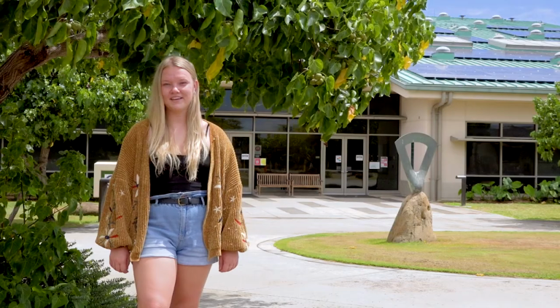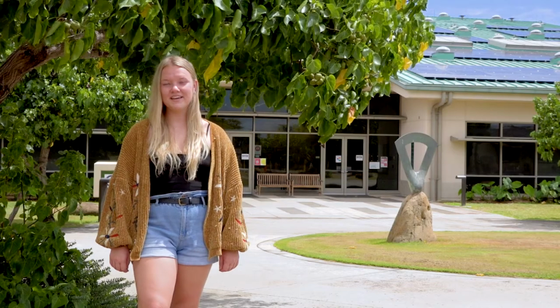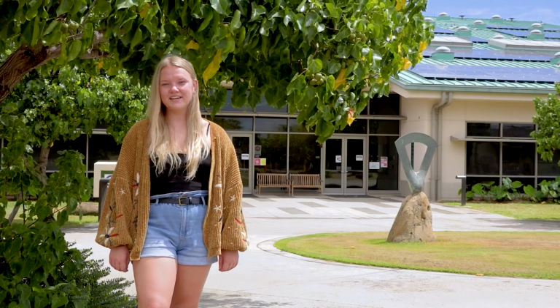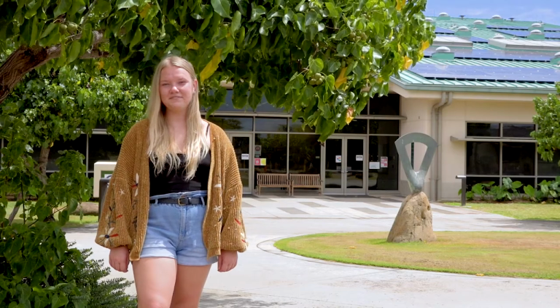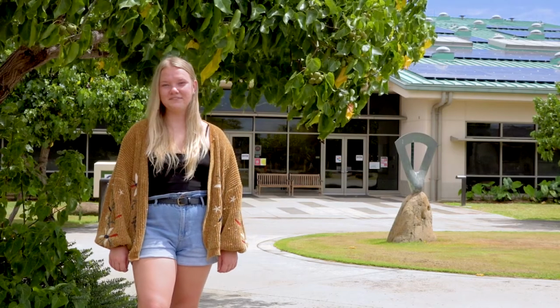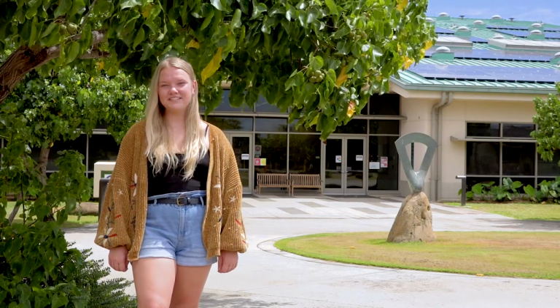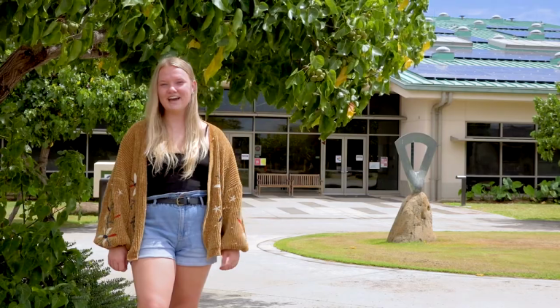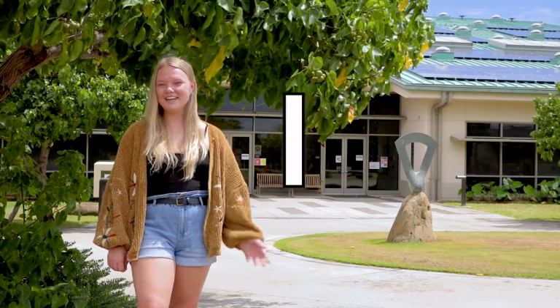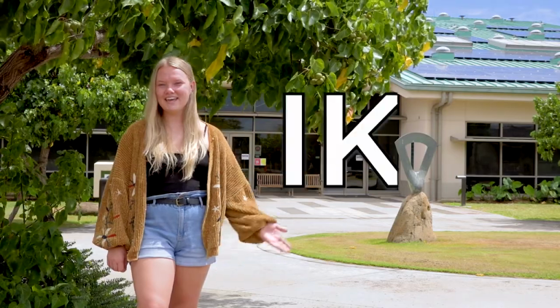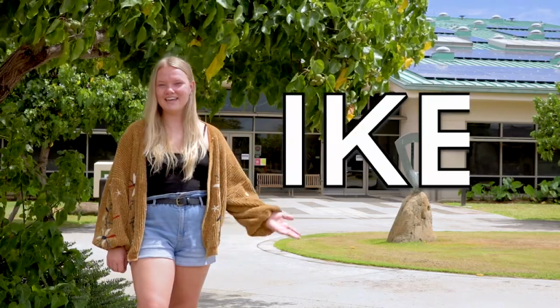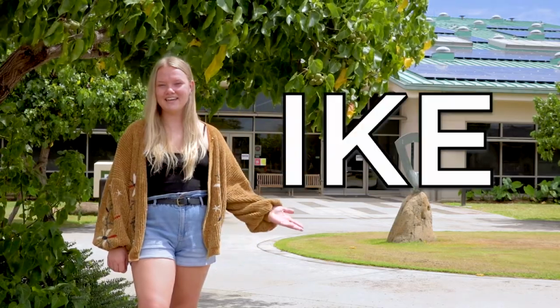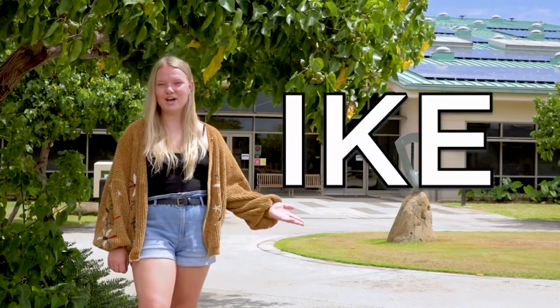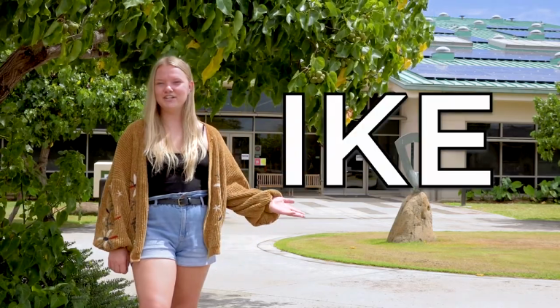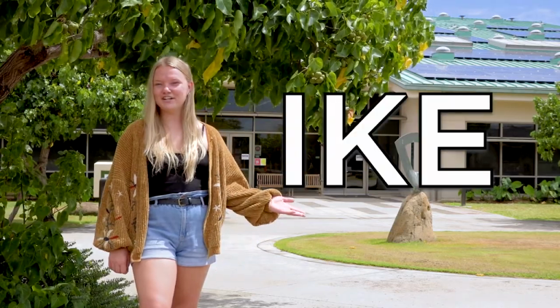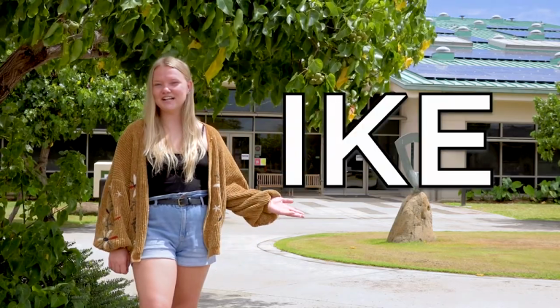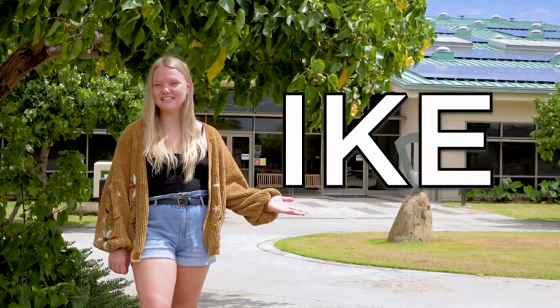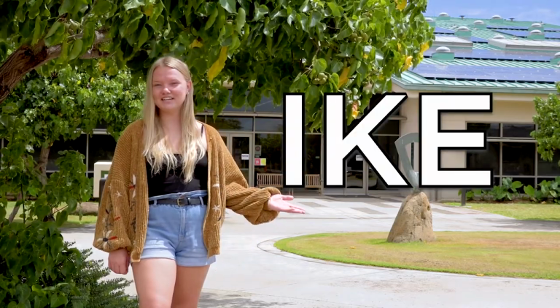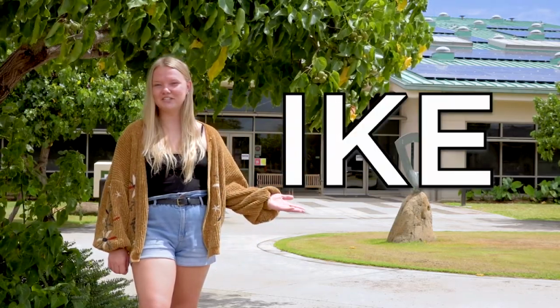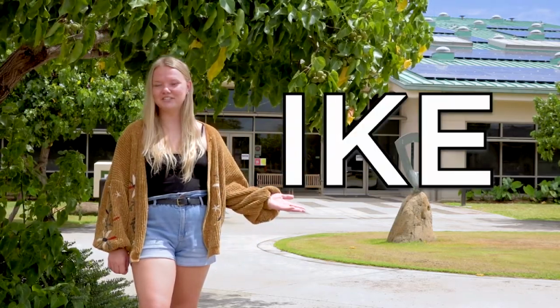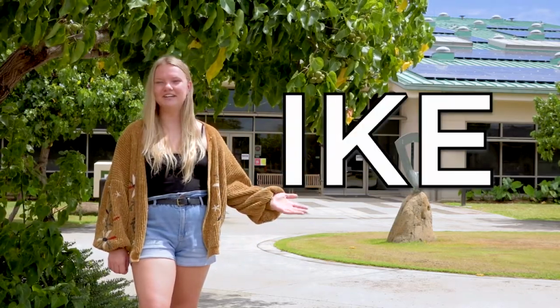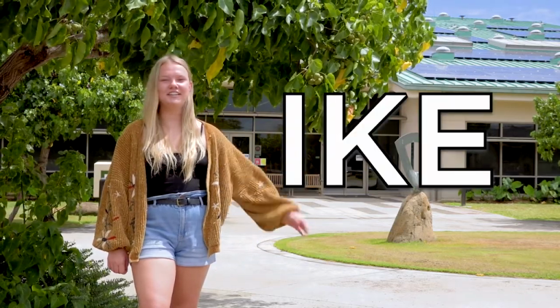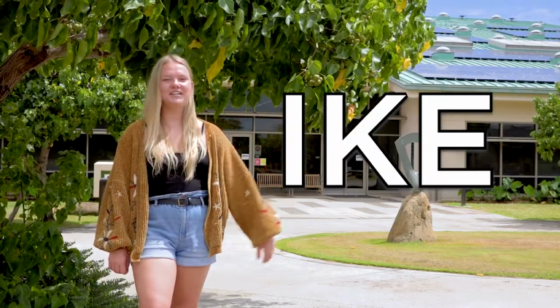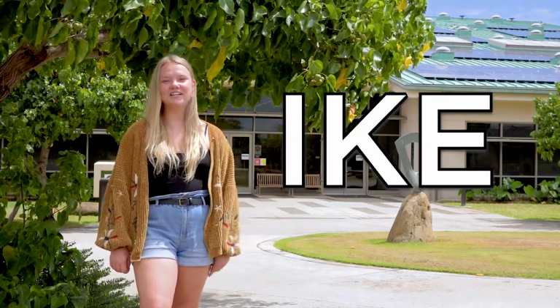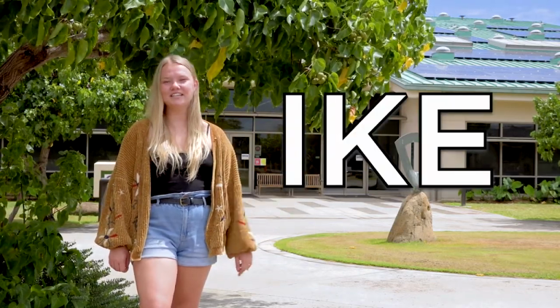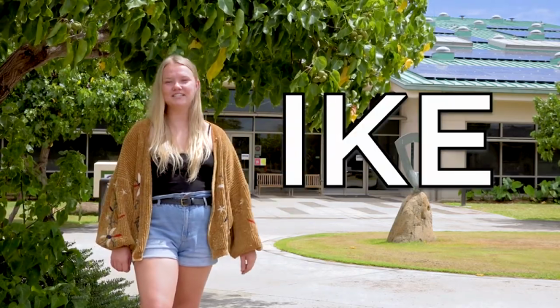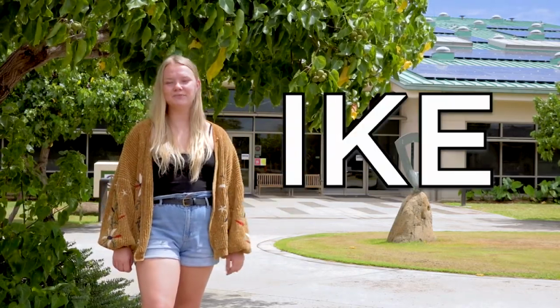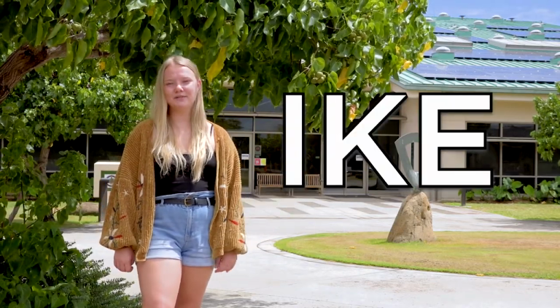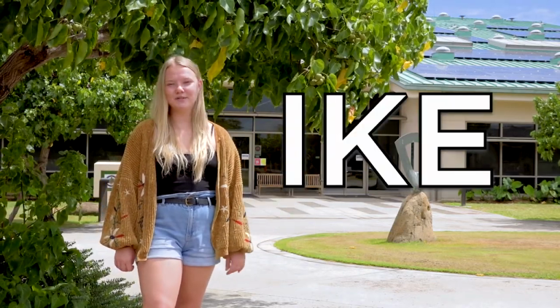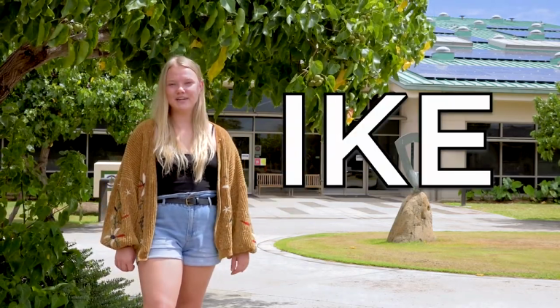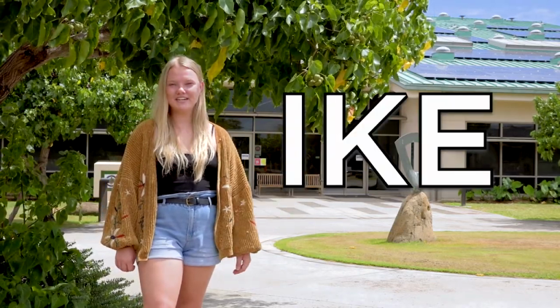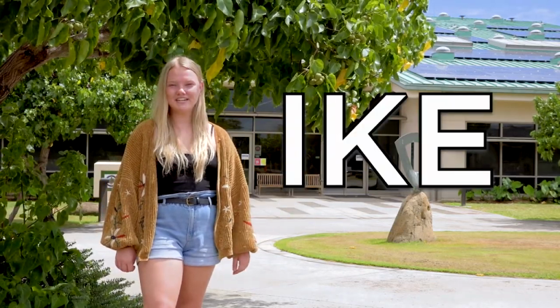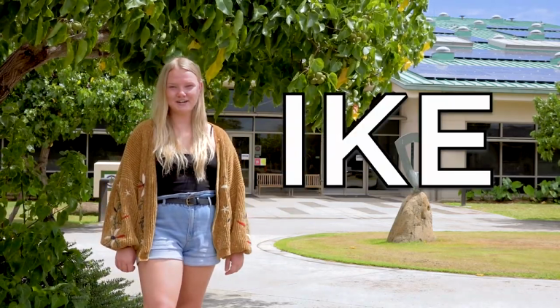If you see Ike on your class schedule, then your classes will be located here.